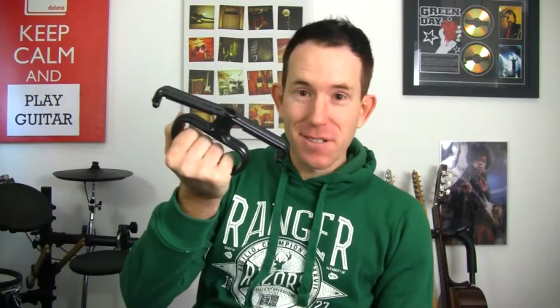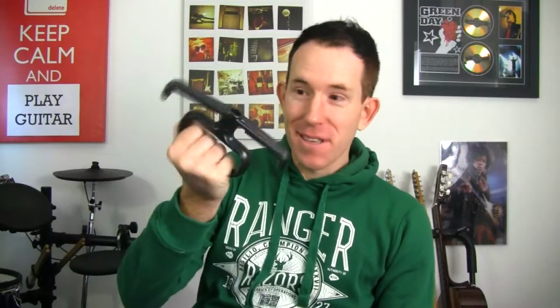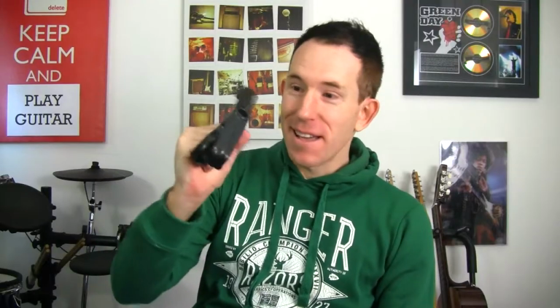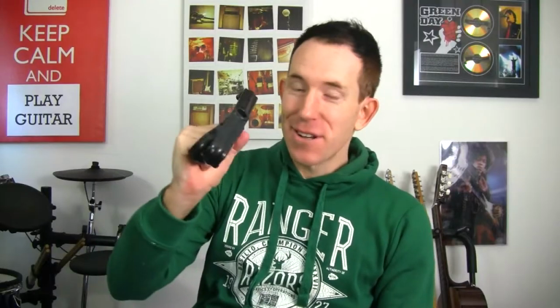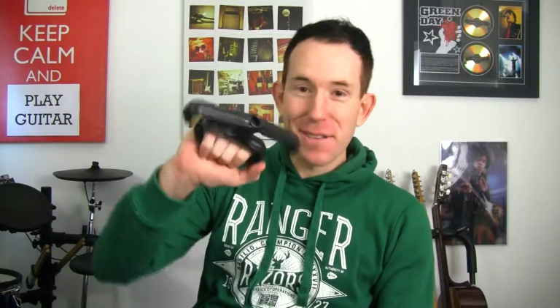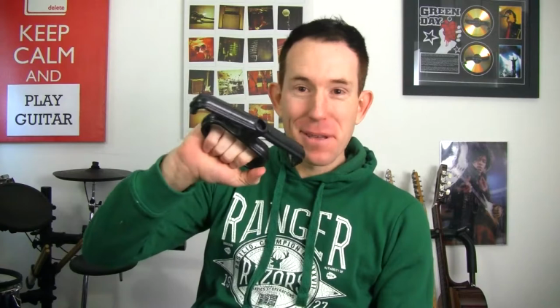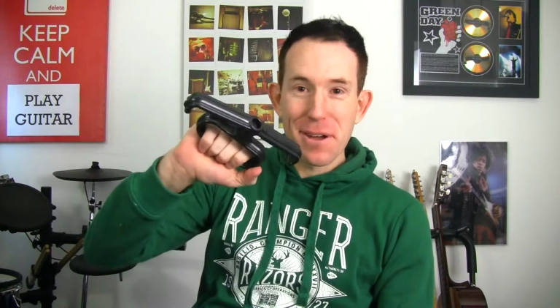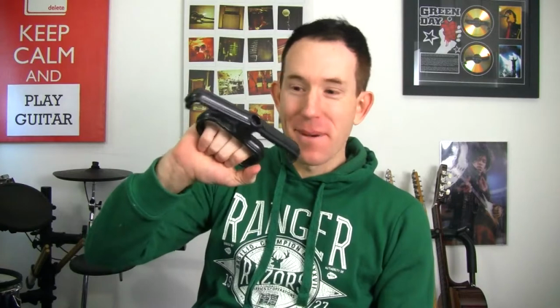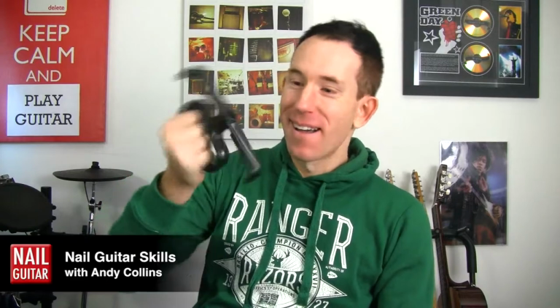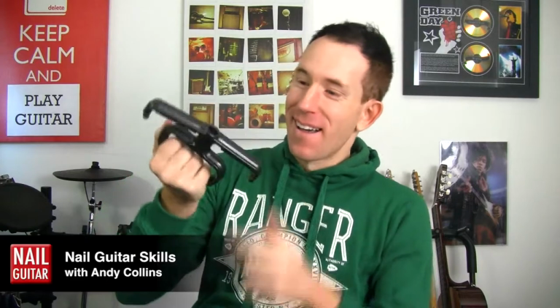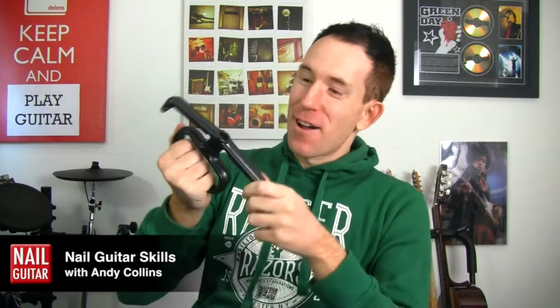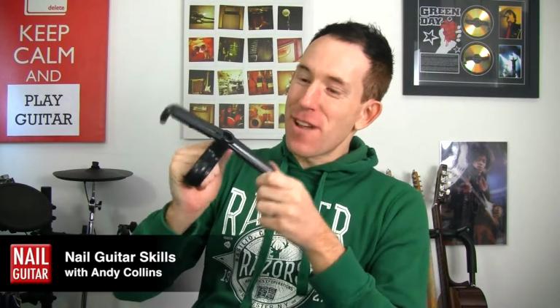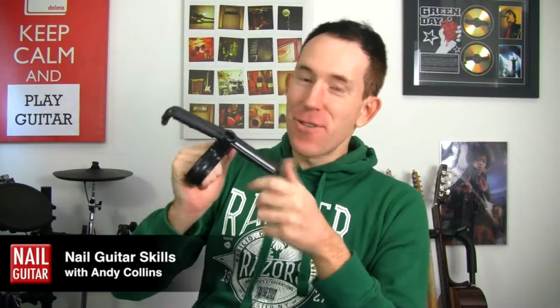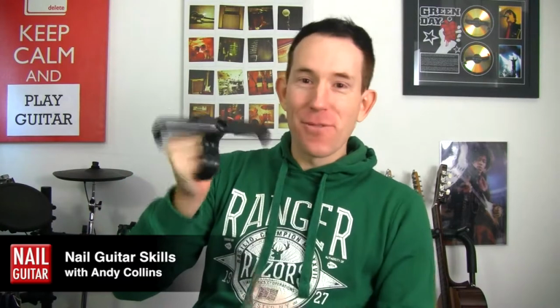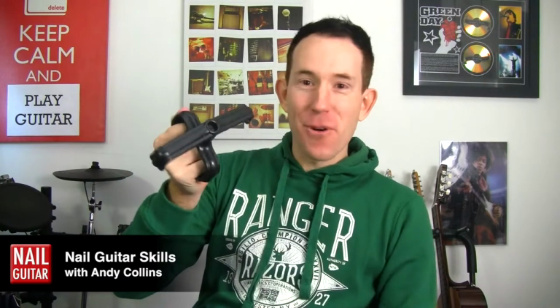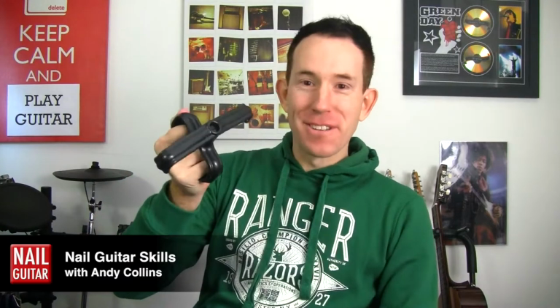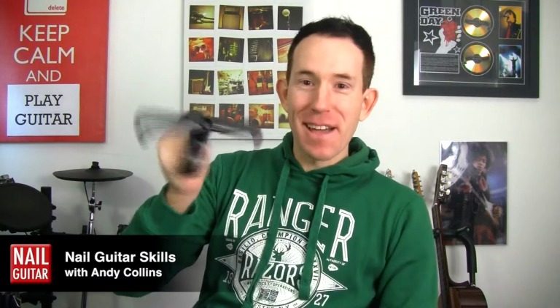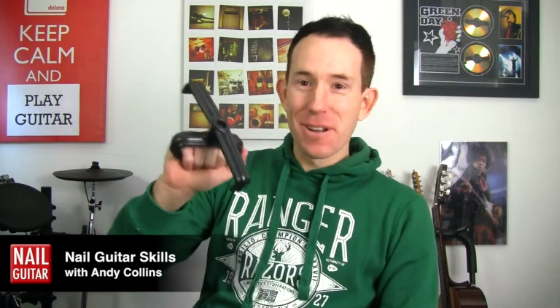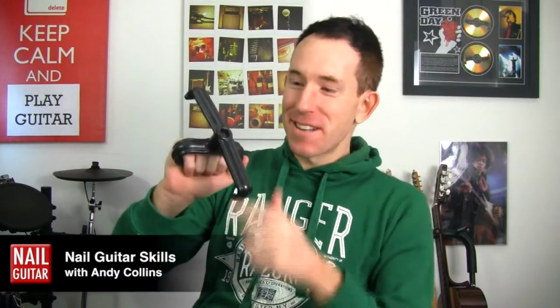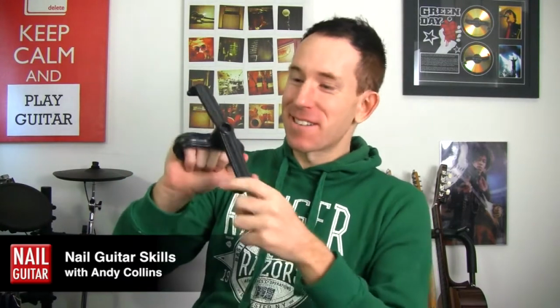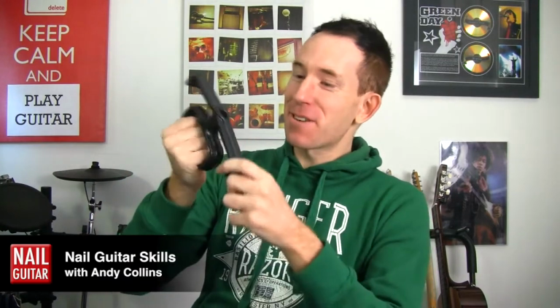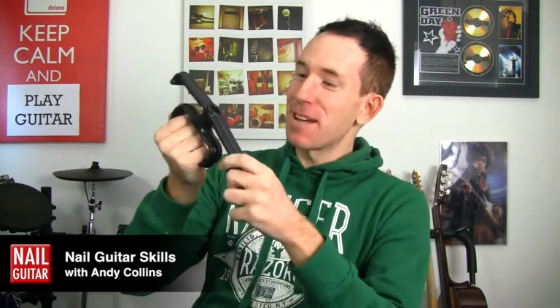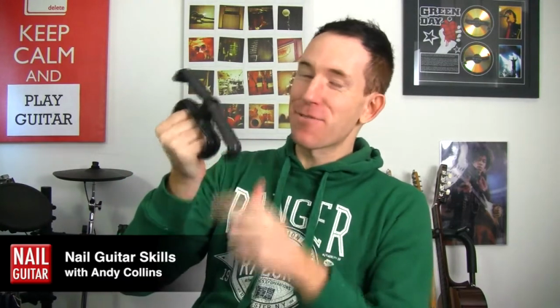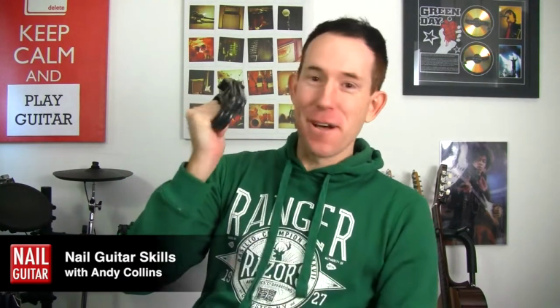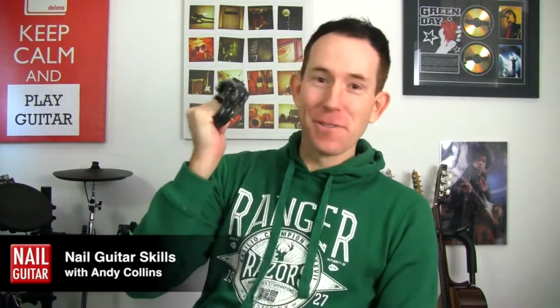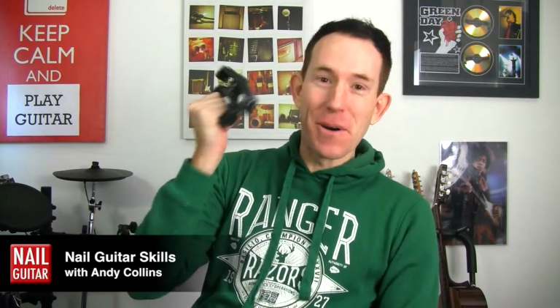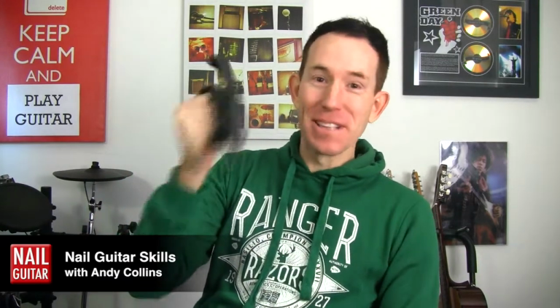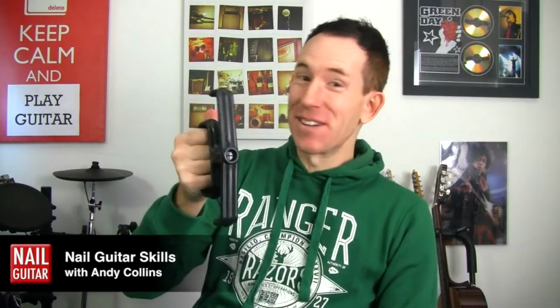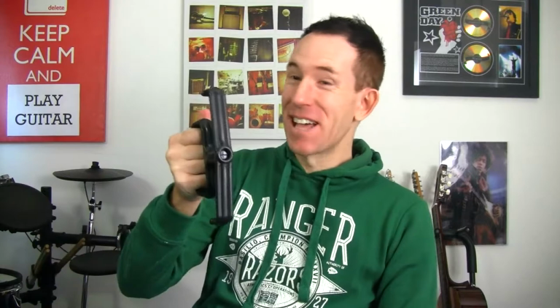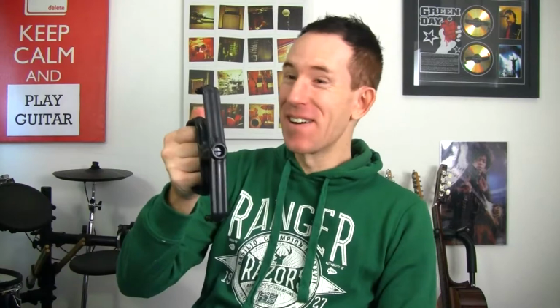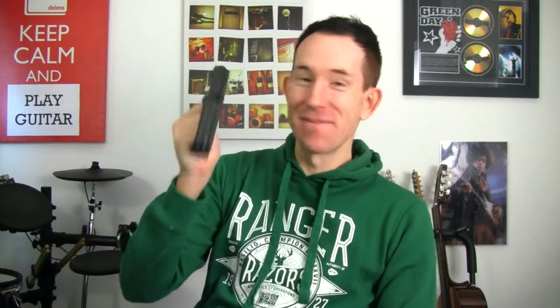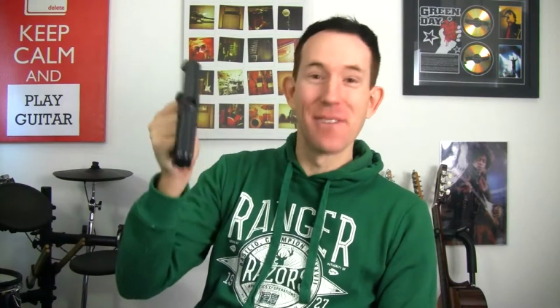This is the interesting thing that I'm reviewing for you today. What is it? Is it a knuckle duster from hell? No, it isn't. I'll tell you in a moment.